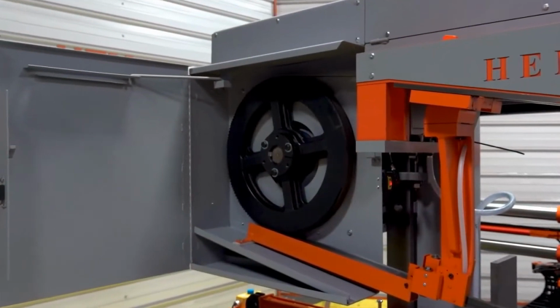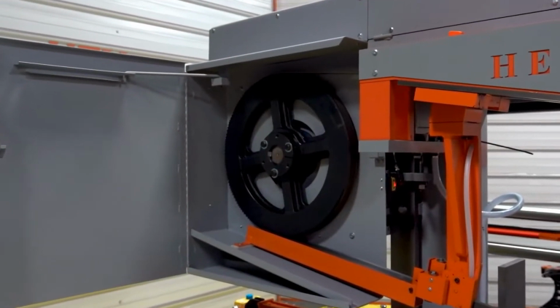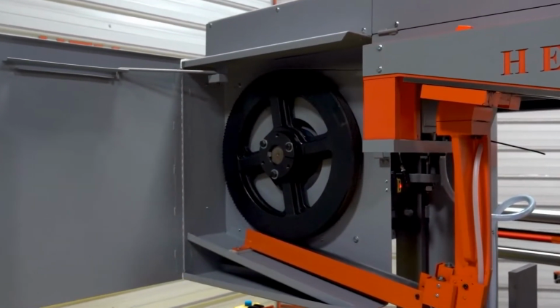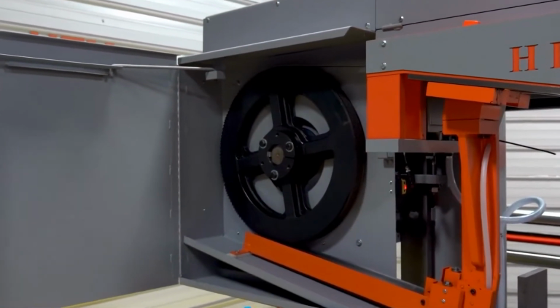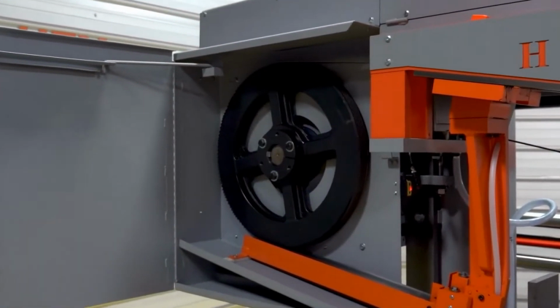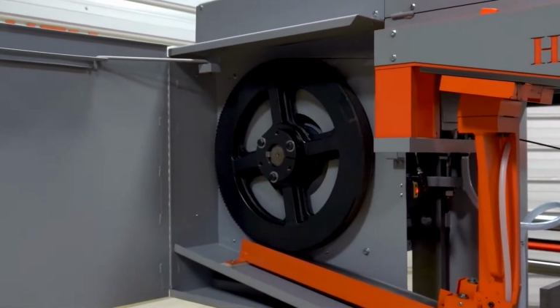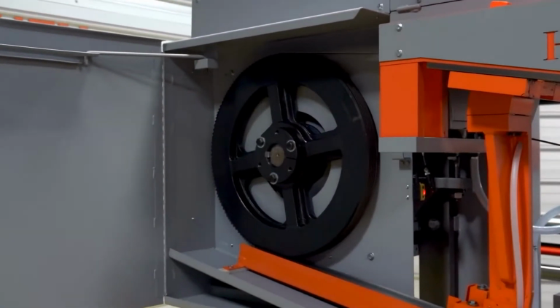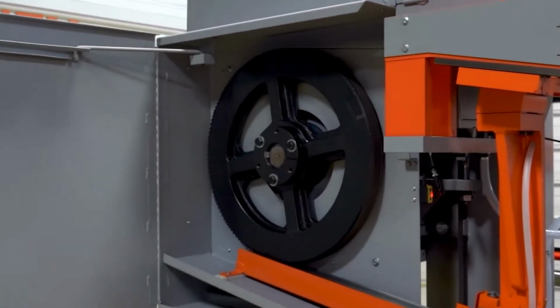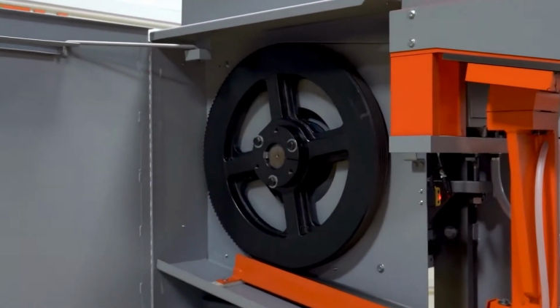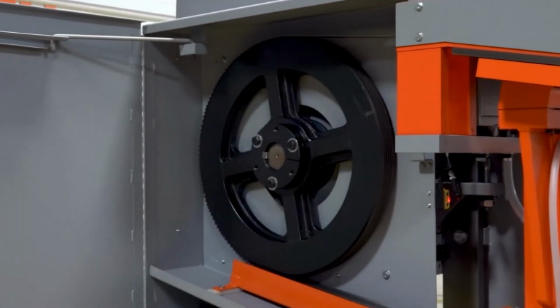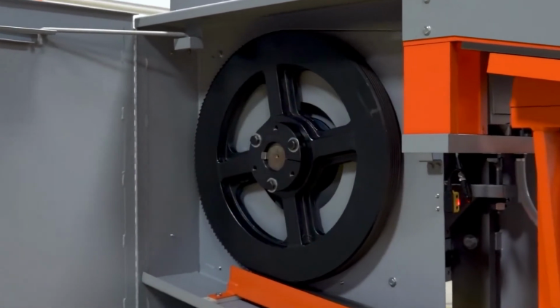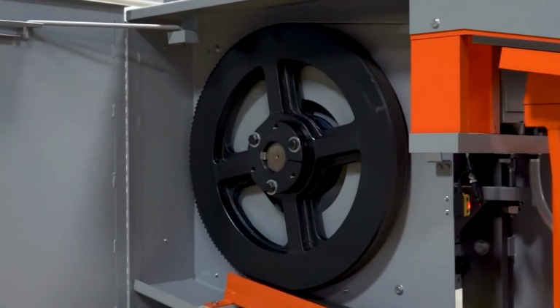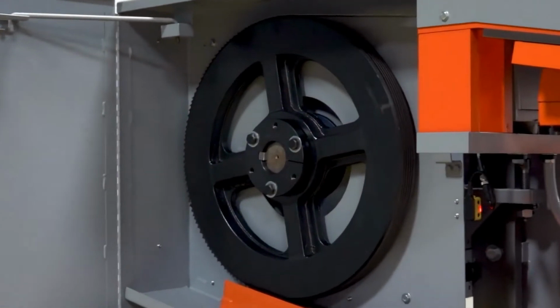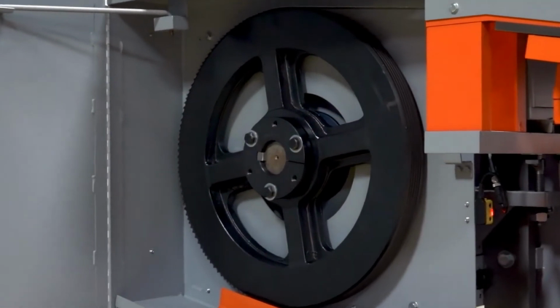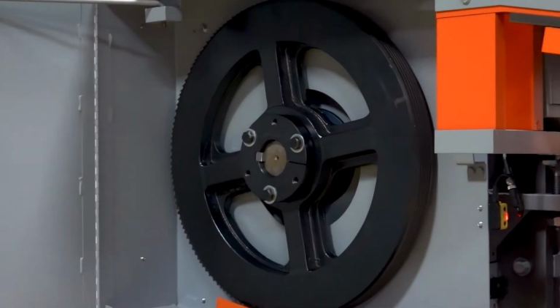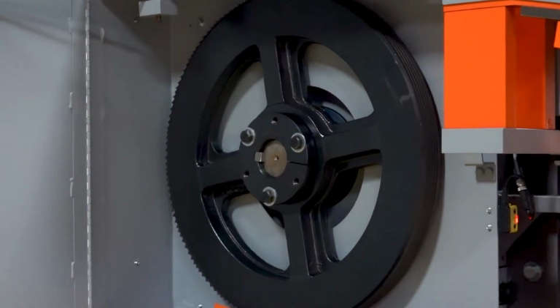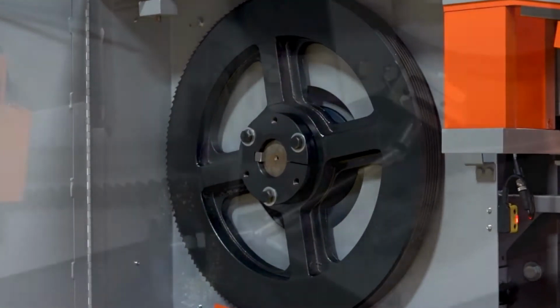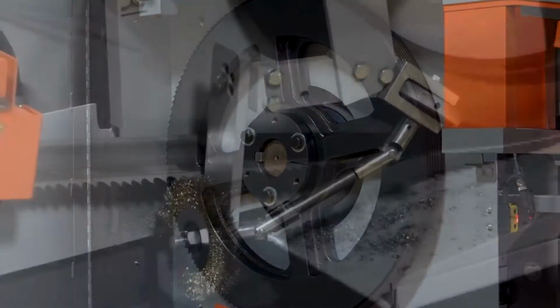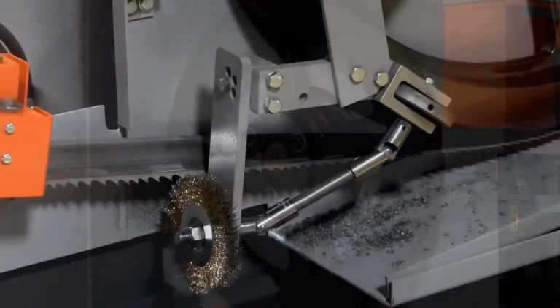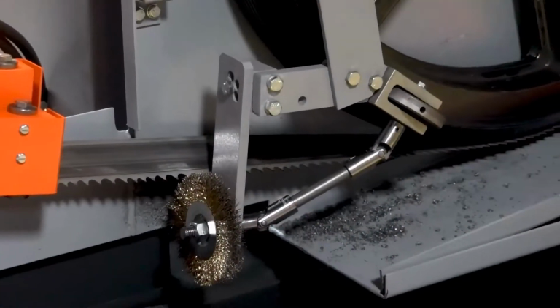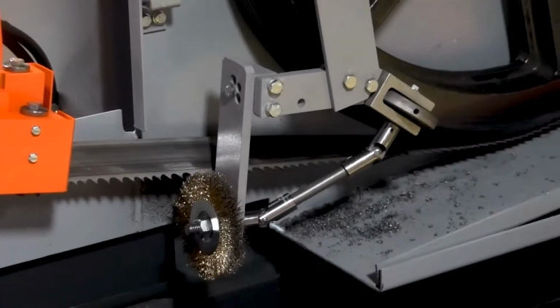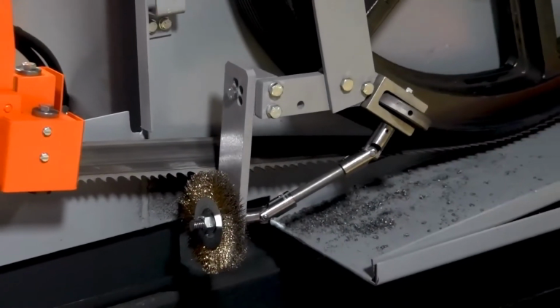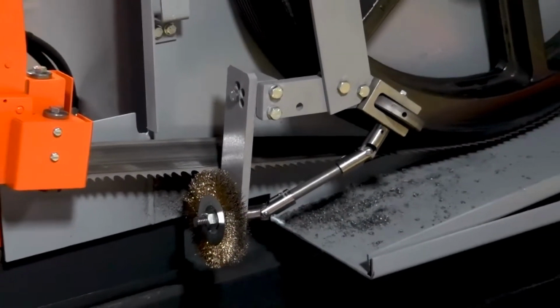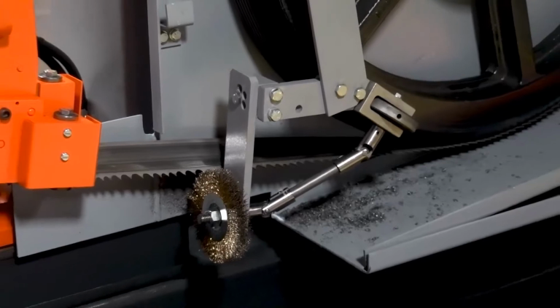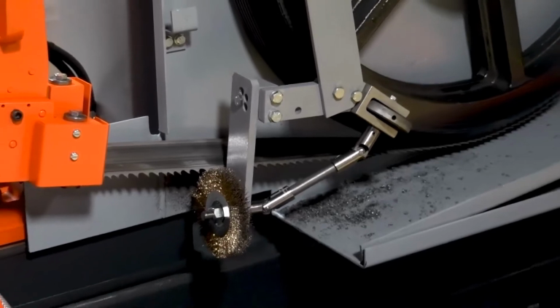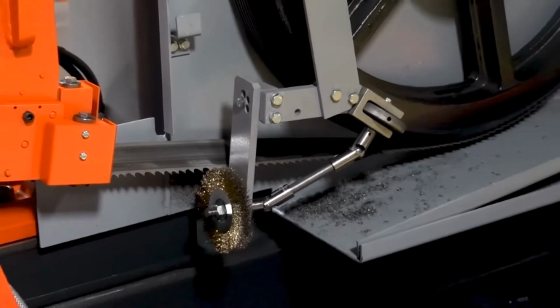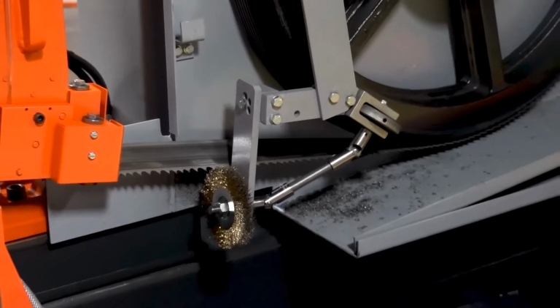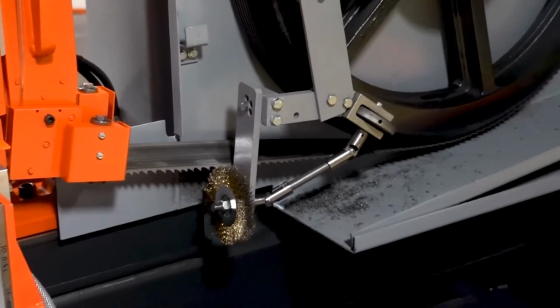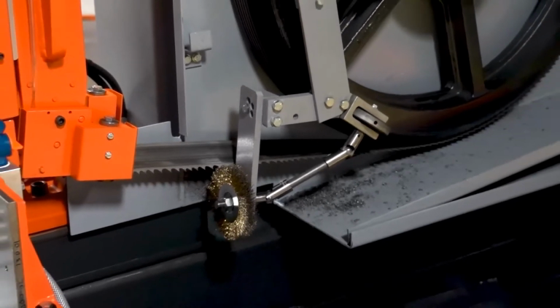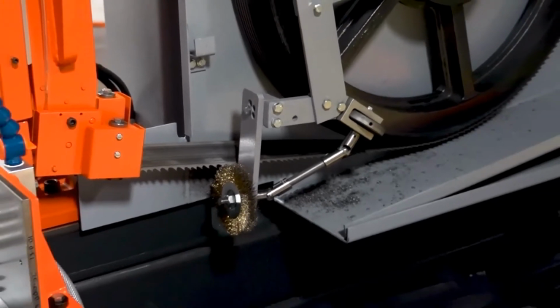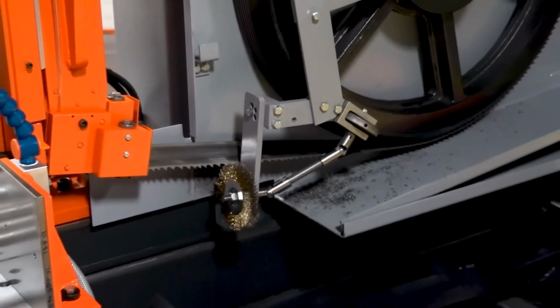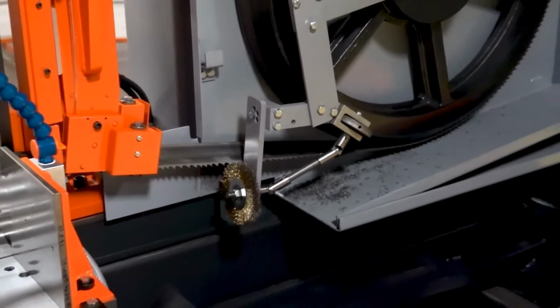Large band wheels create less blade twist per inch, providing longer blade life and less blade fatigue.